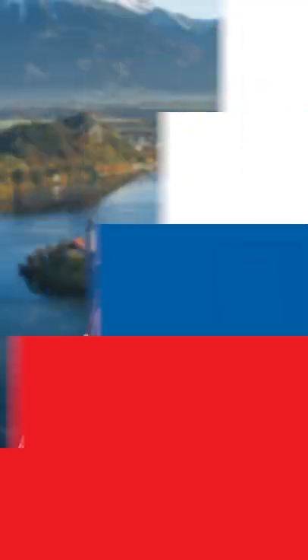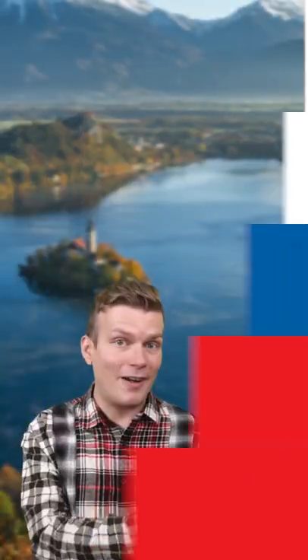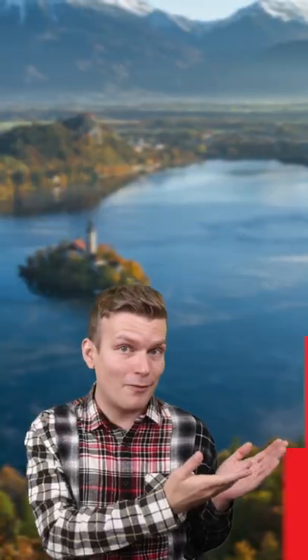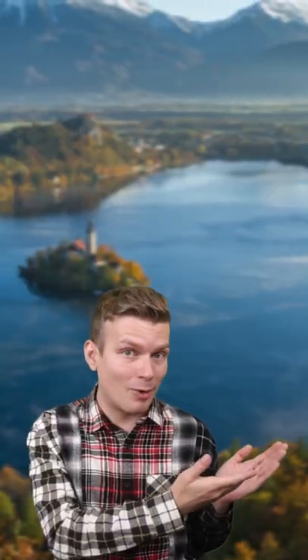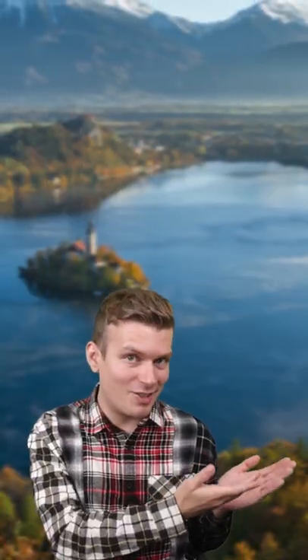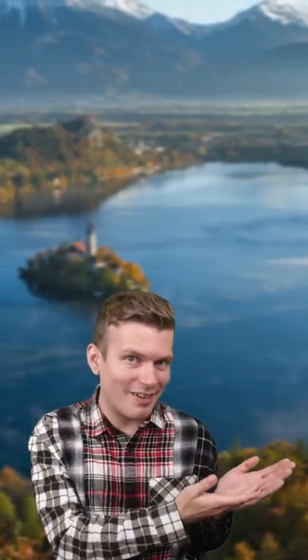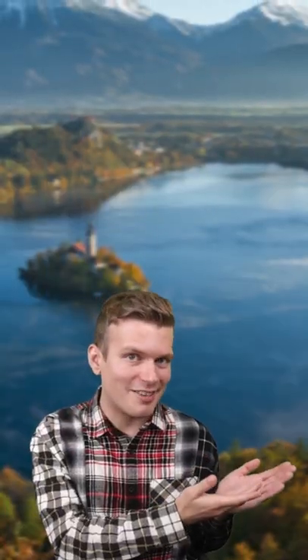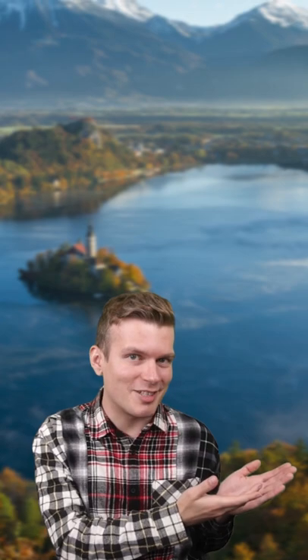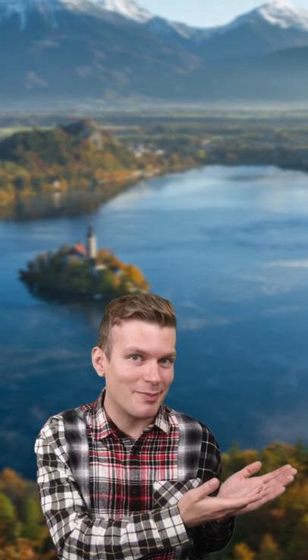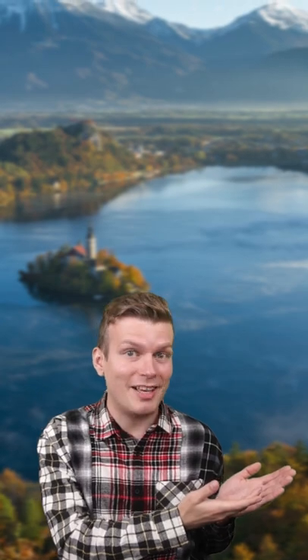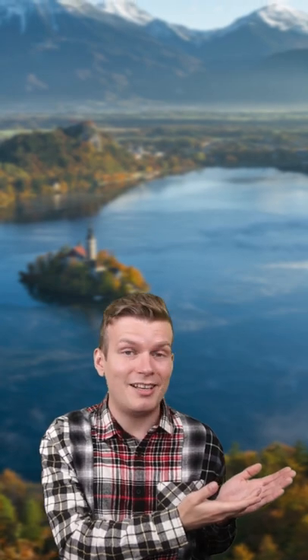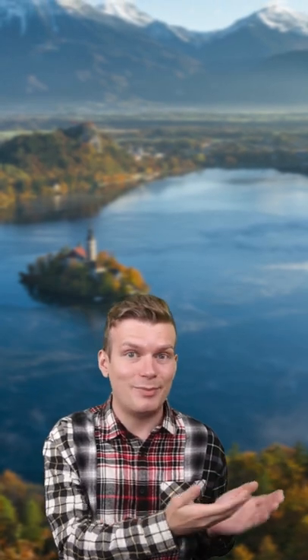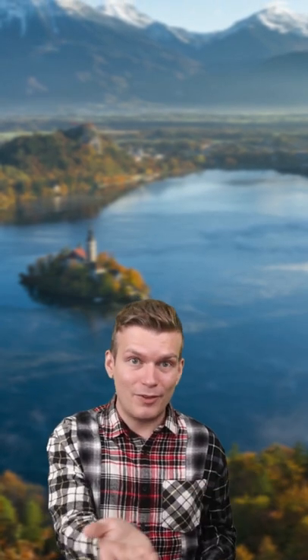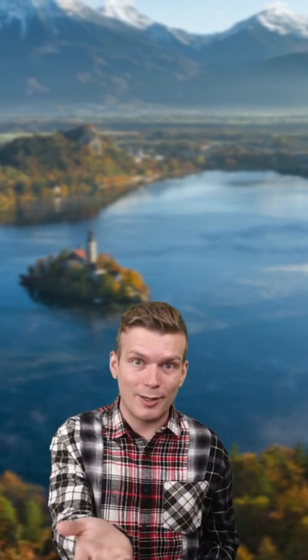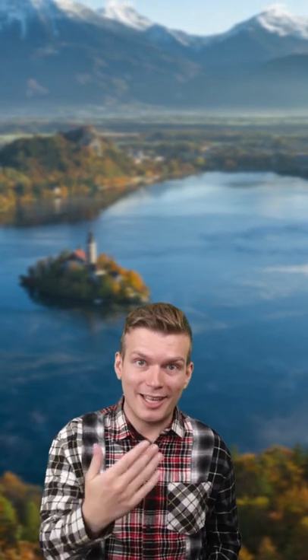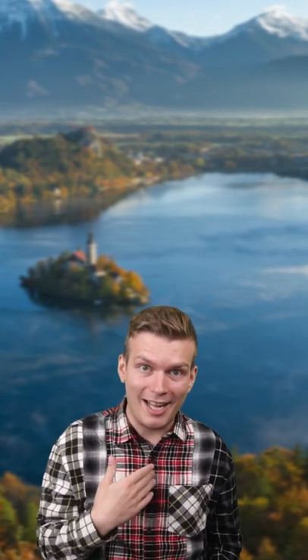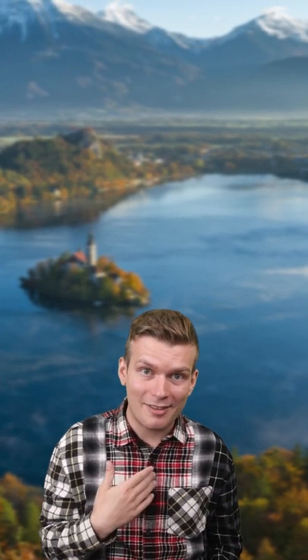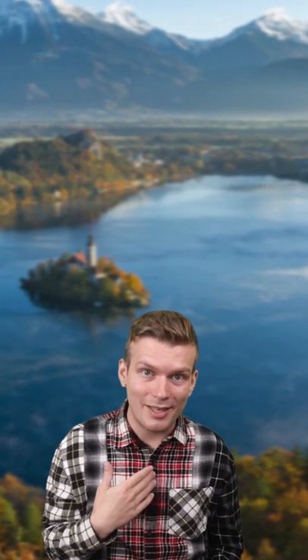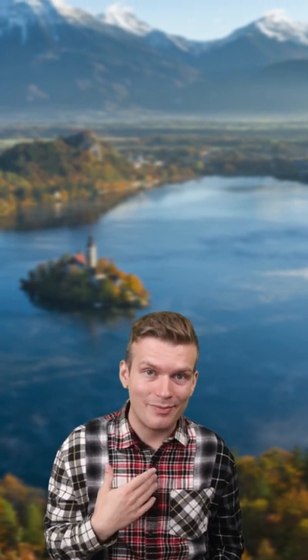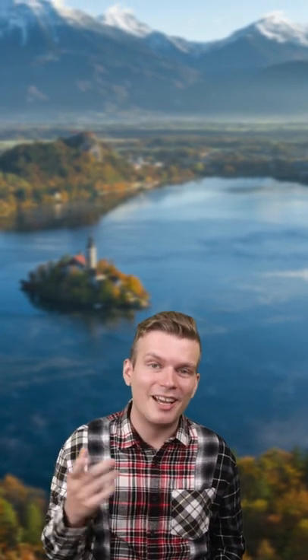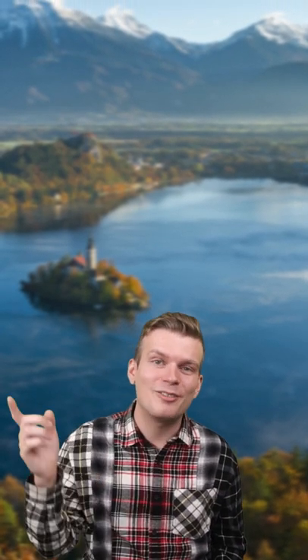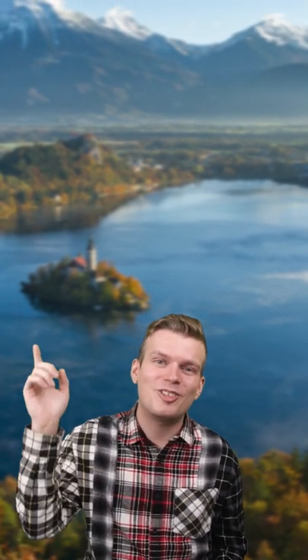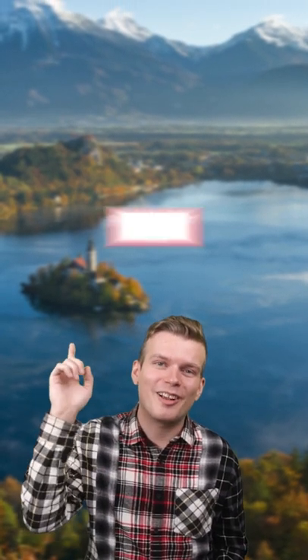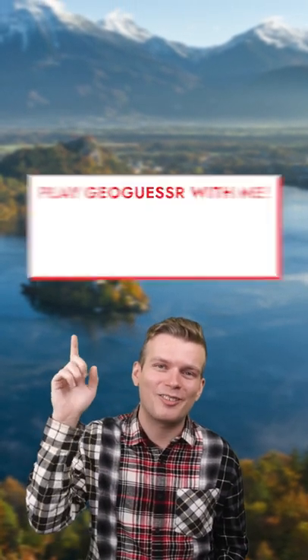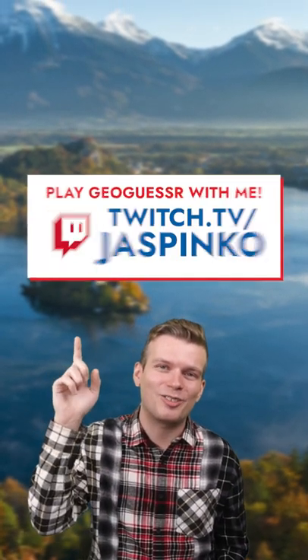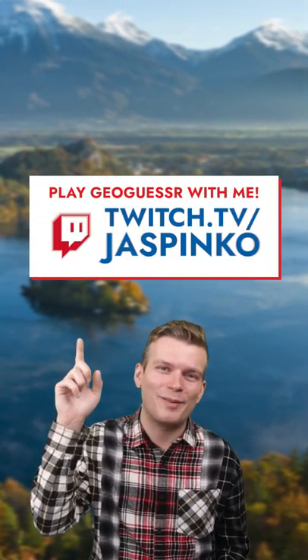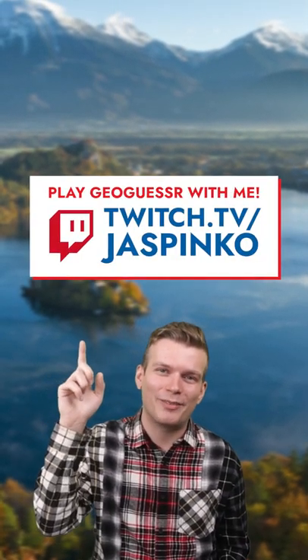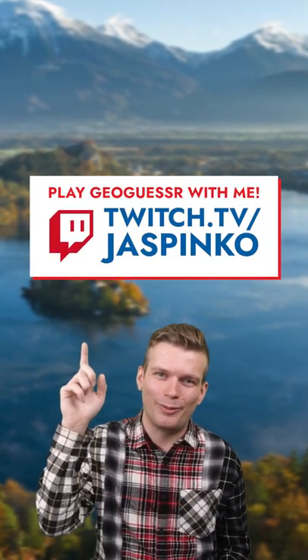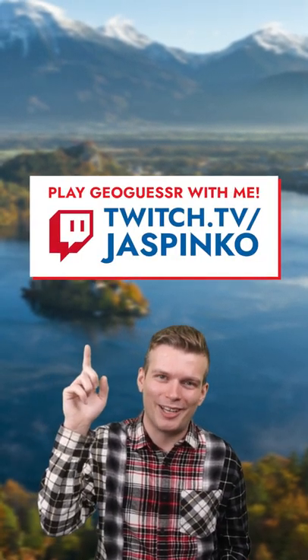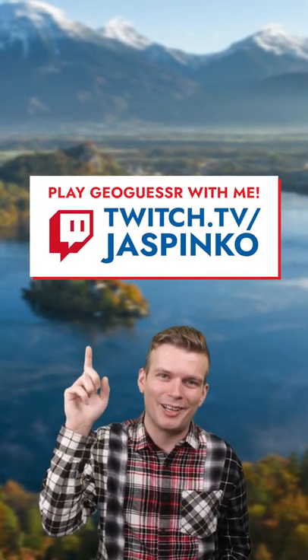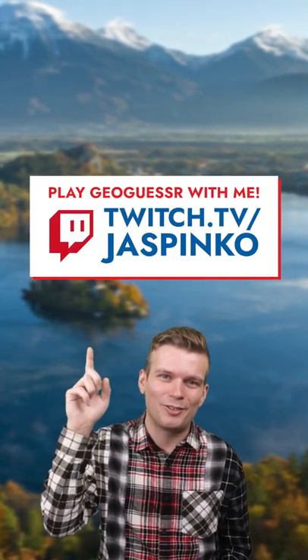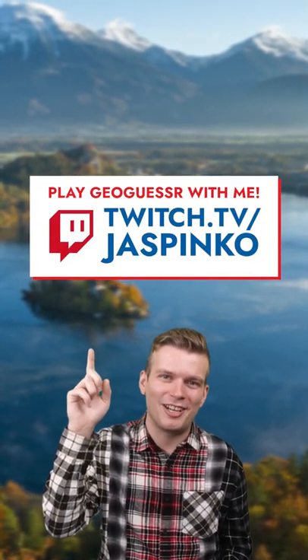Follow for more GeoGuessr Tips, and if you want to play against me, I host GeoGuessr streams every weekend on Twitch.